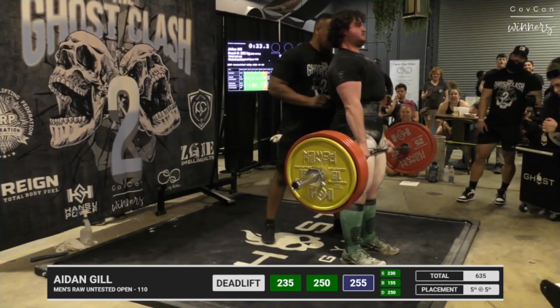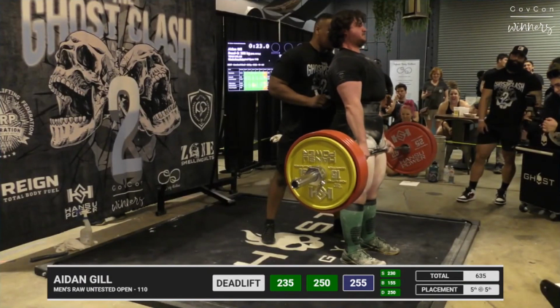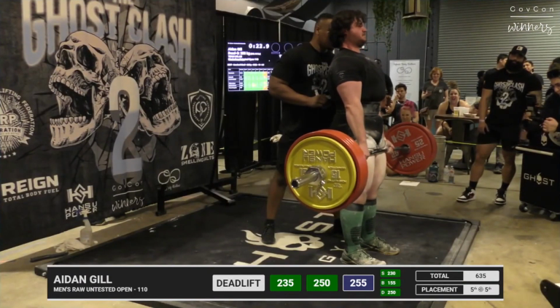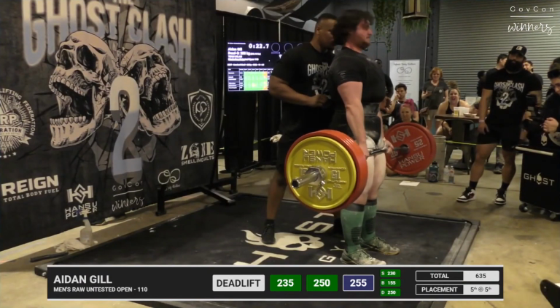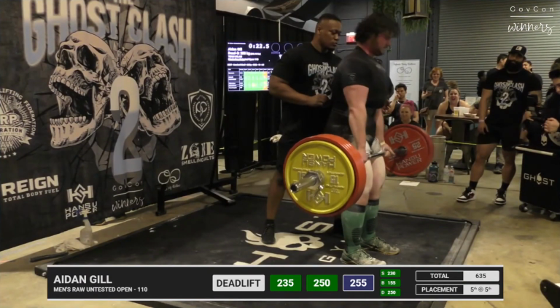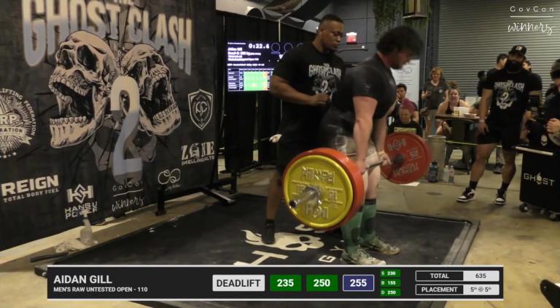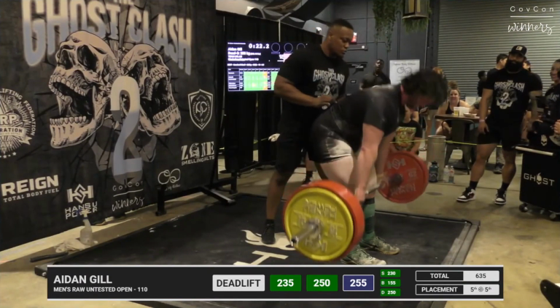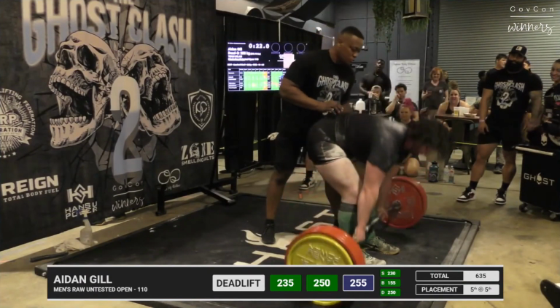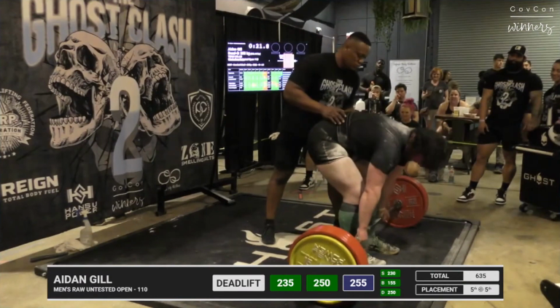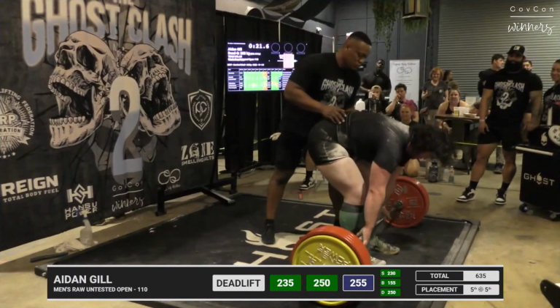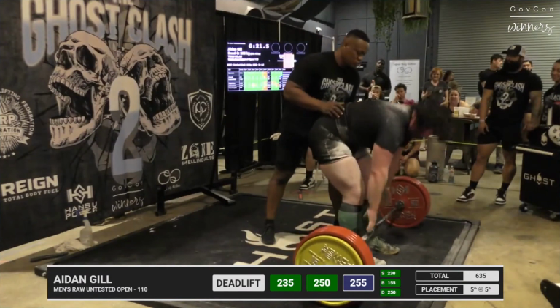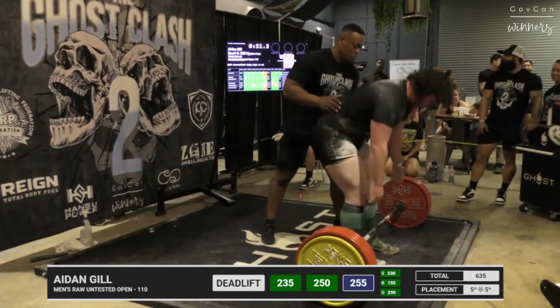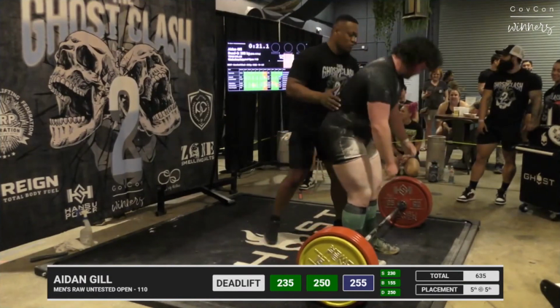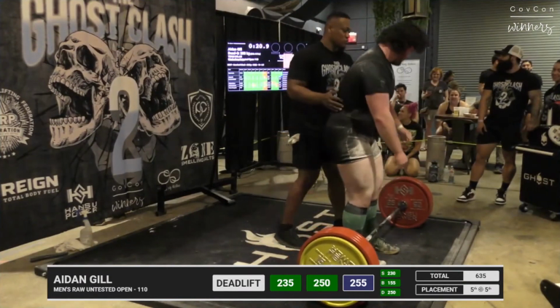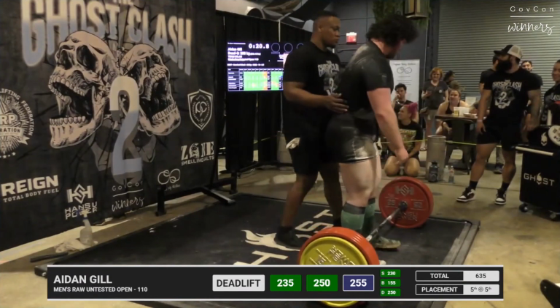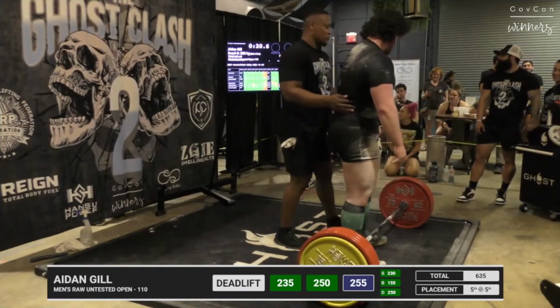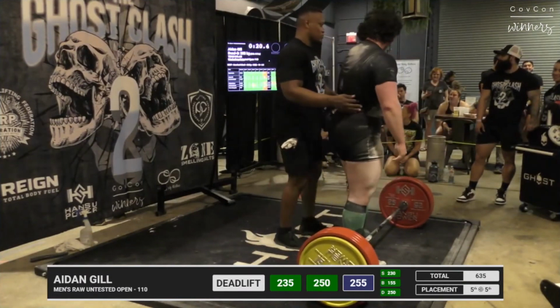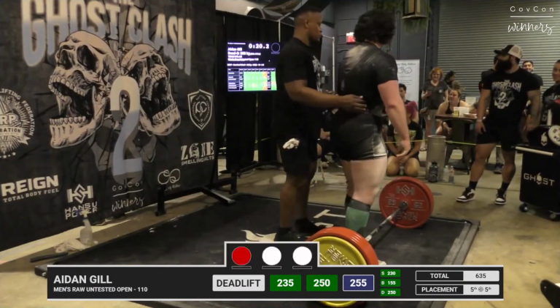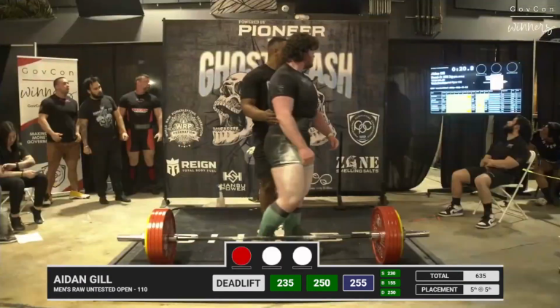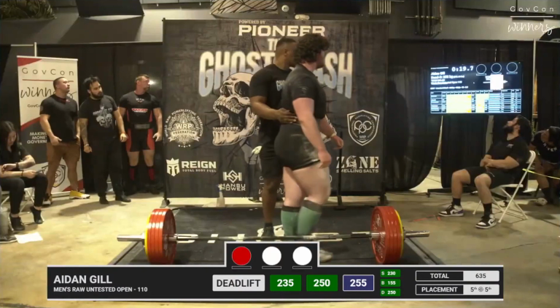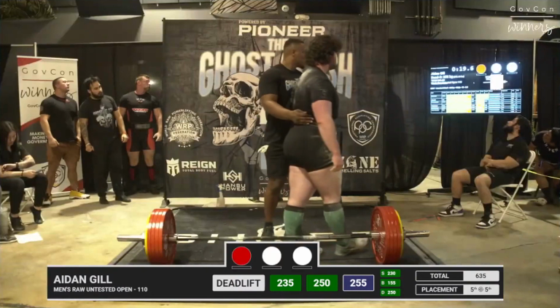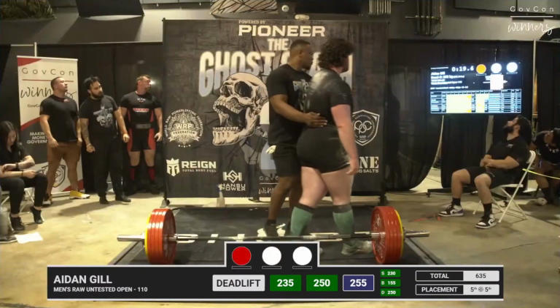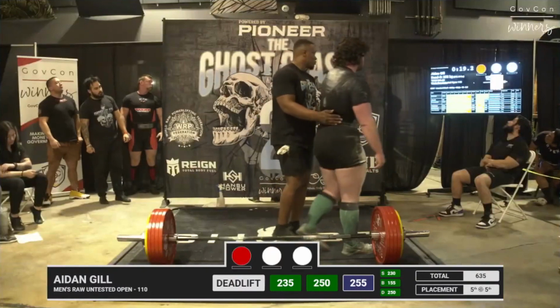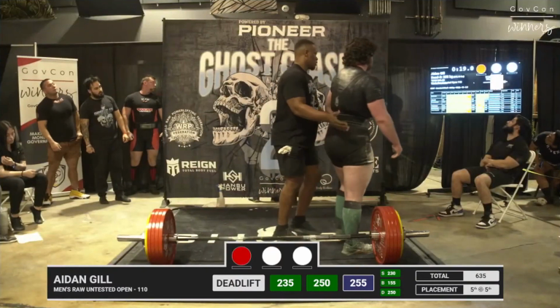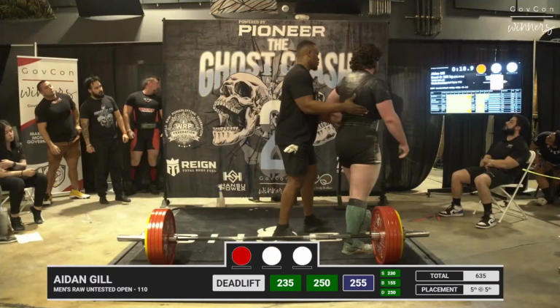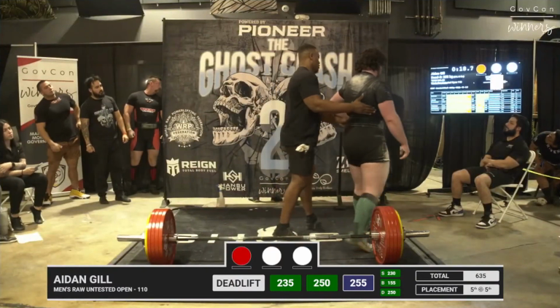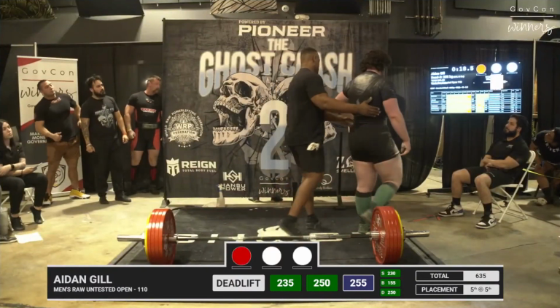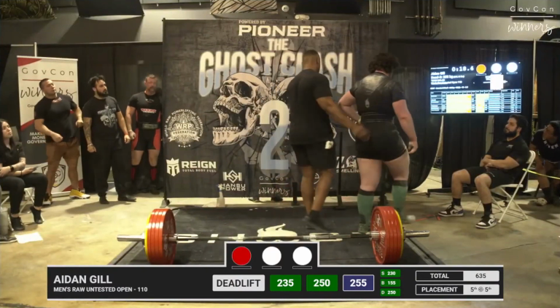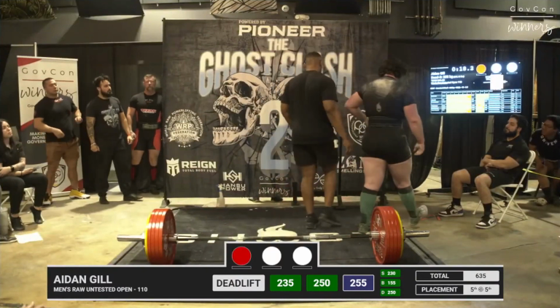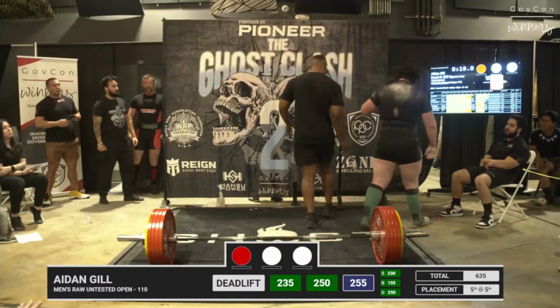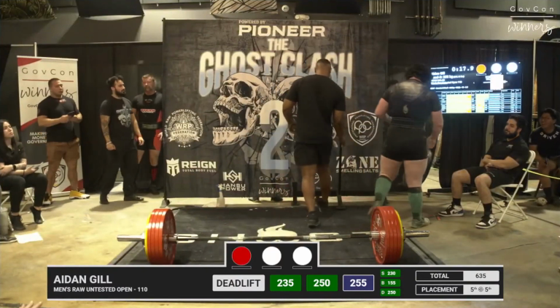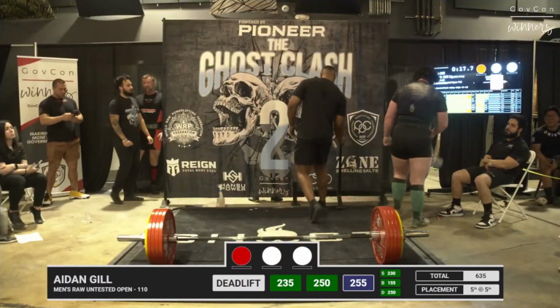That looks good to me — and the judges say yes, yes! Awesome!